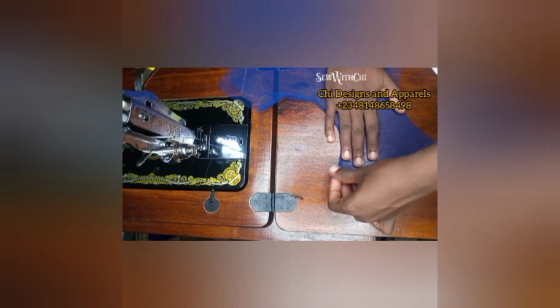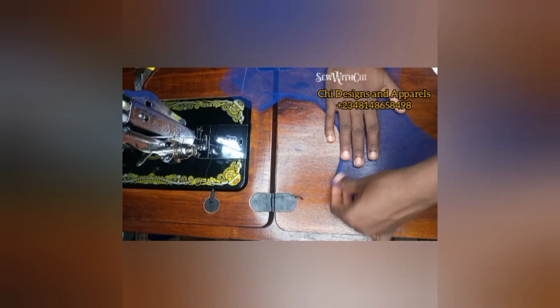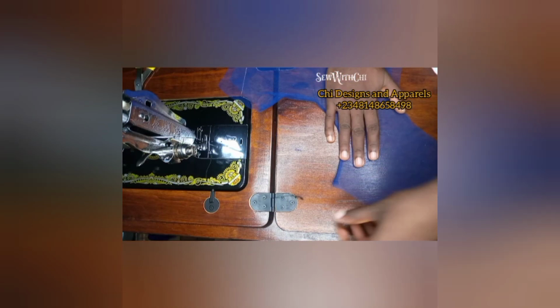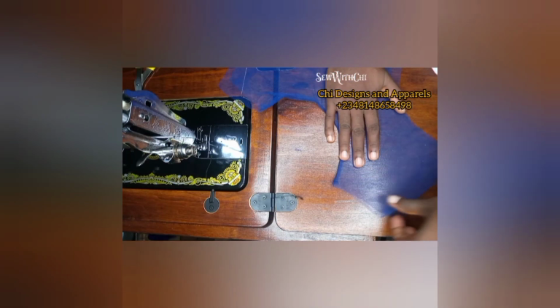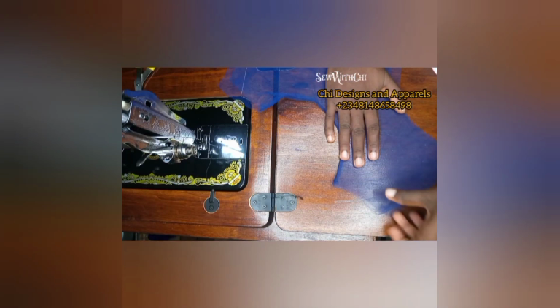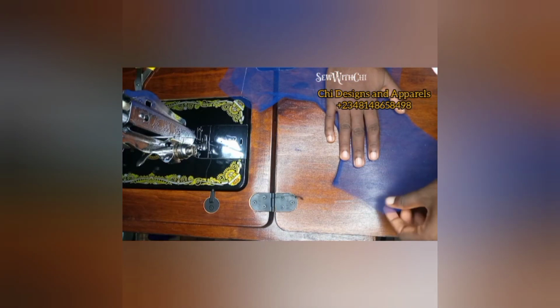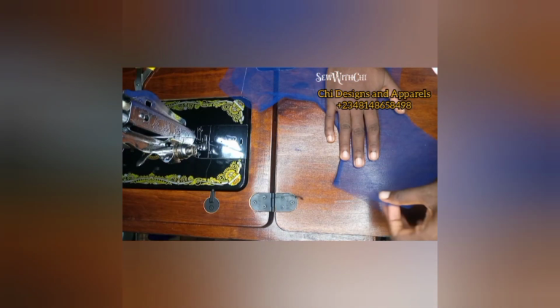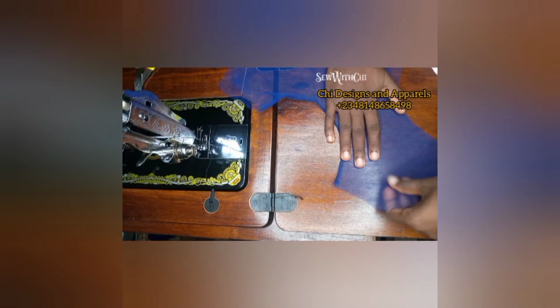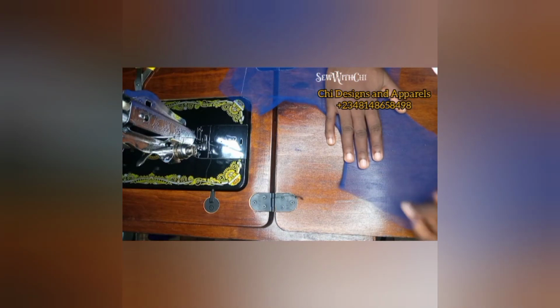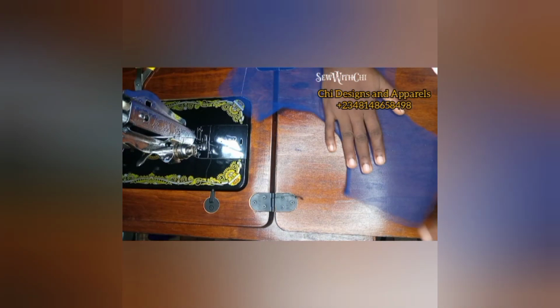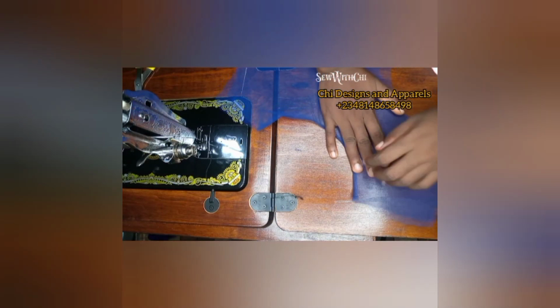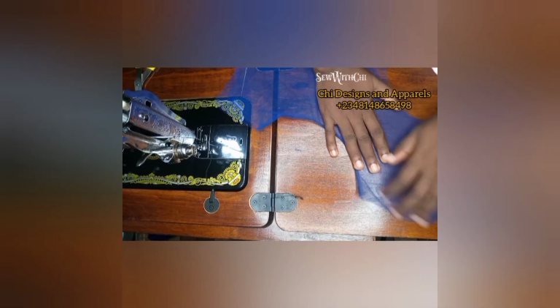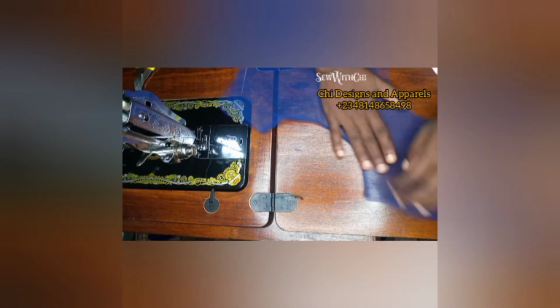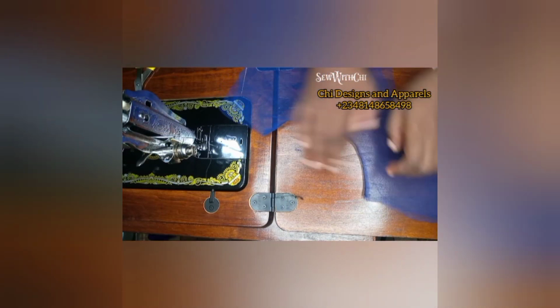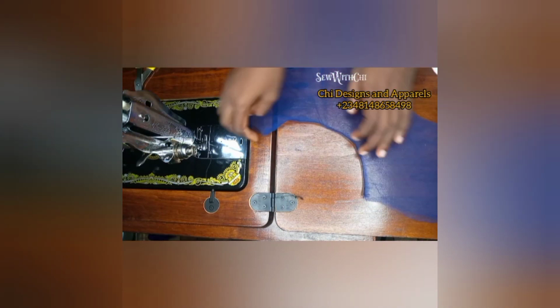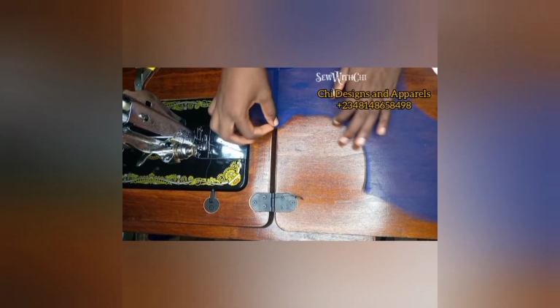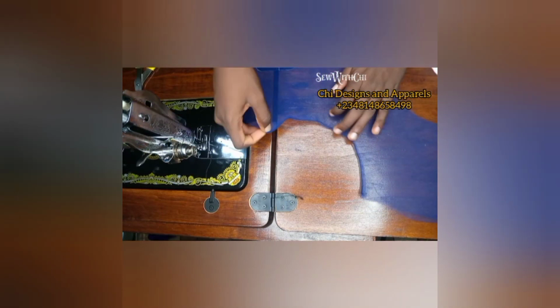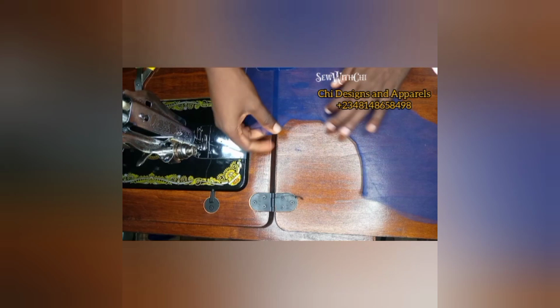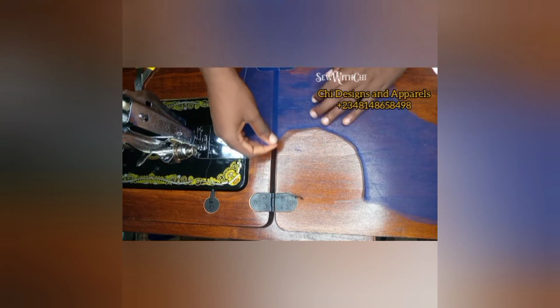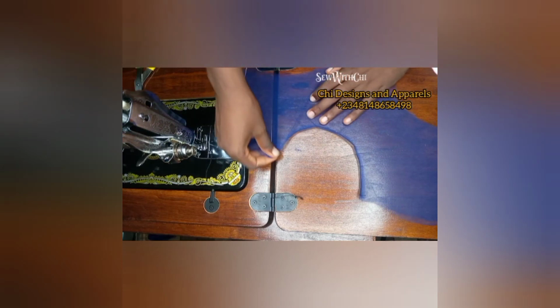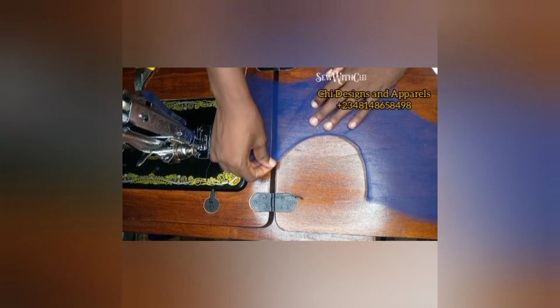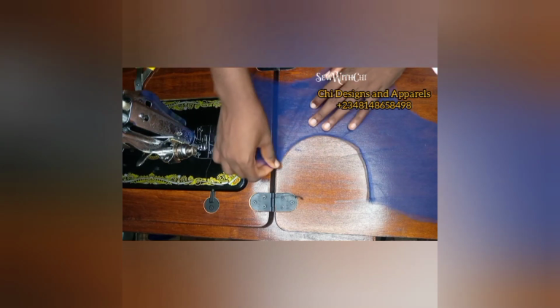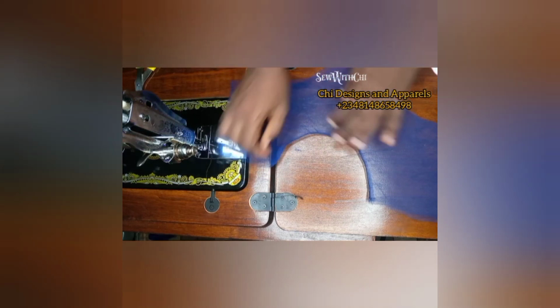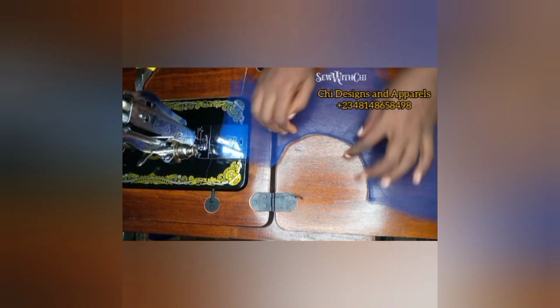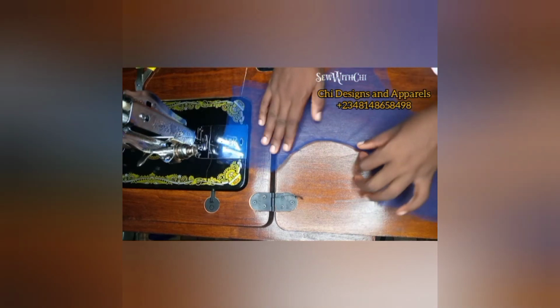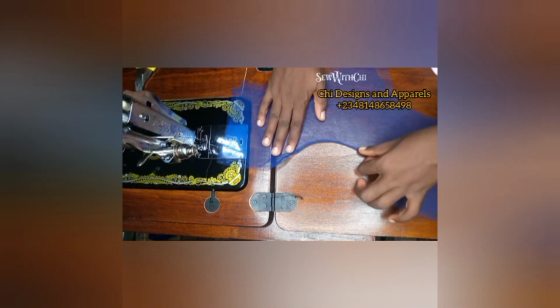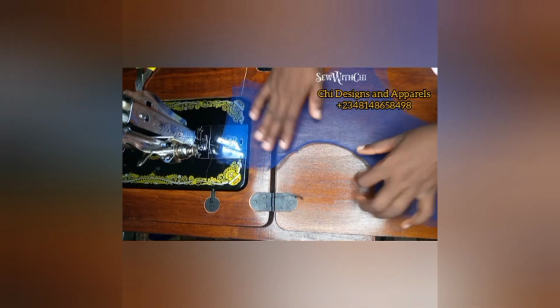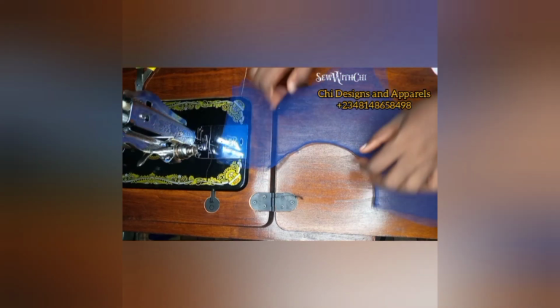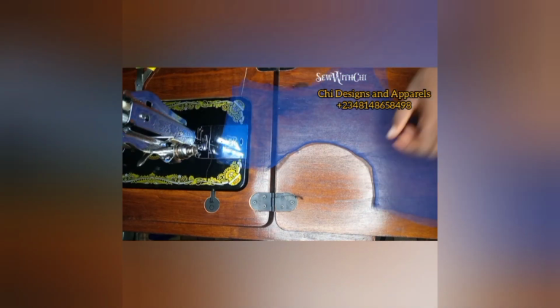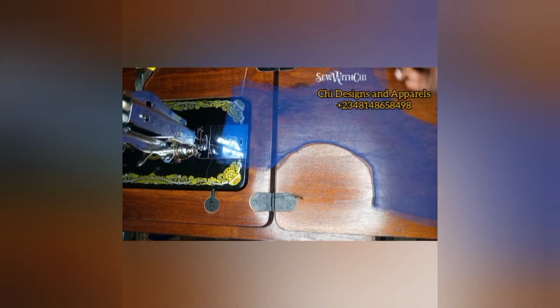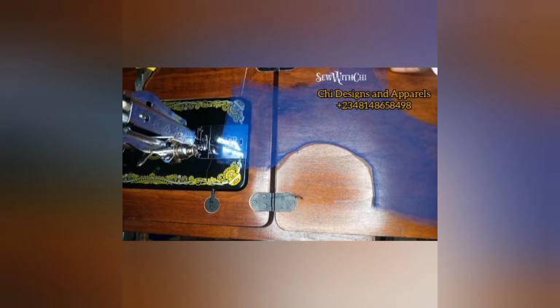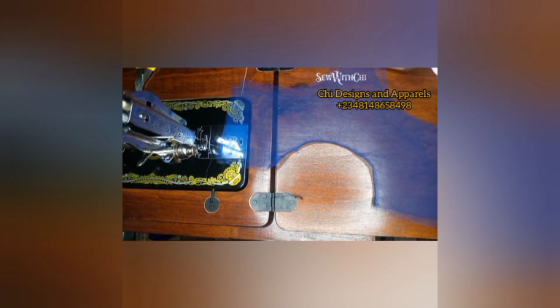You can see how neat this is. I didn't use the bias tape and you can see that it came out fine, it came out easy.